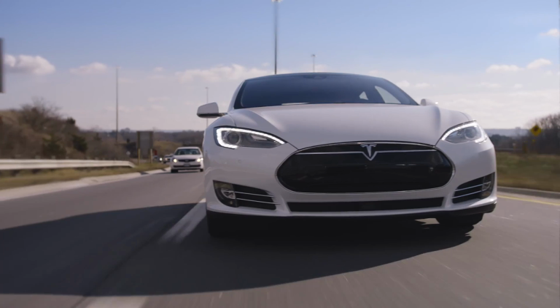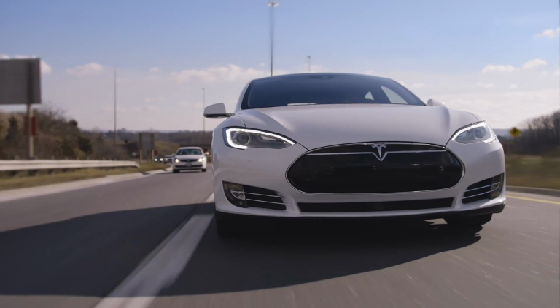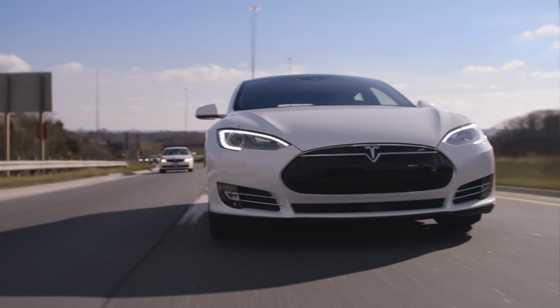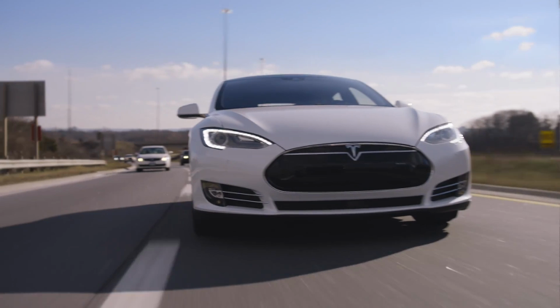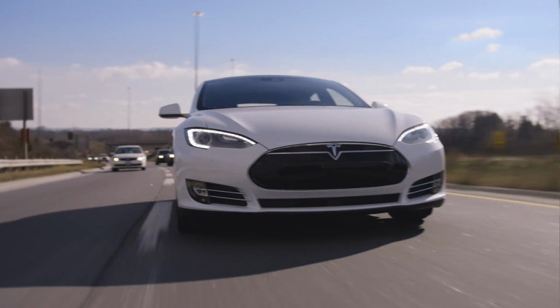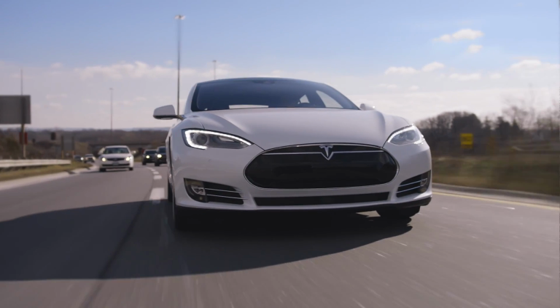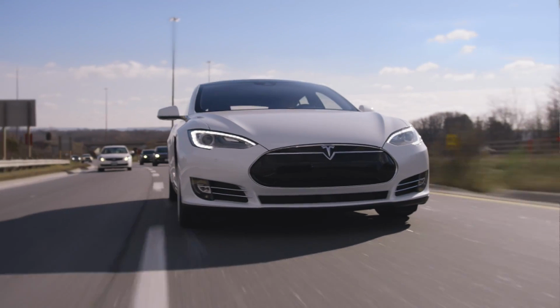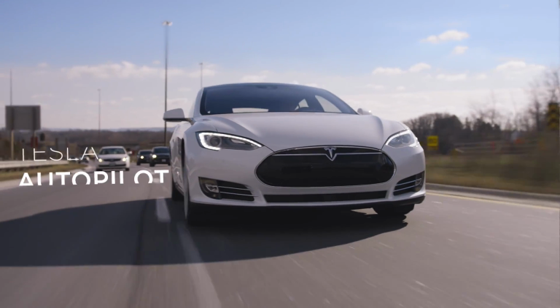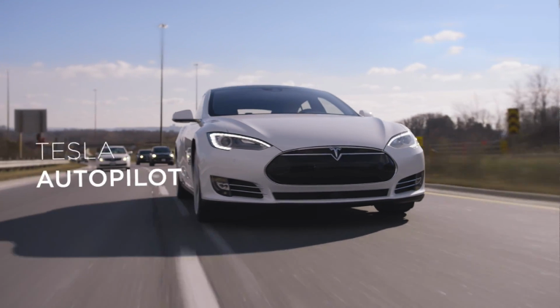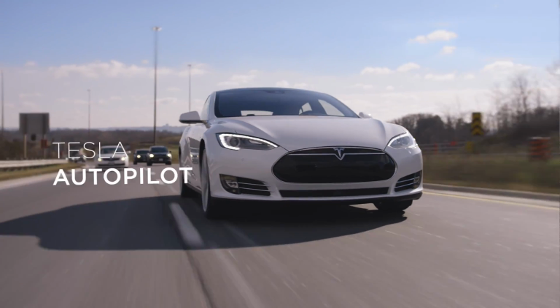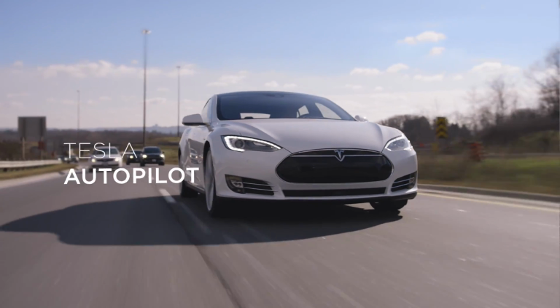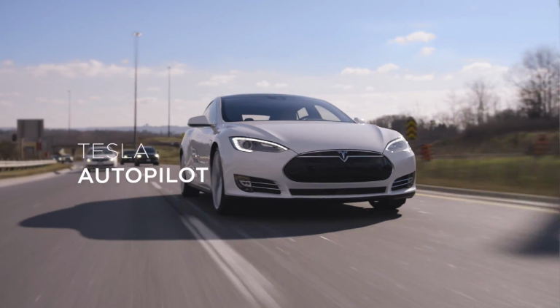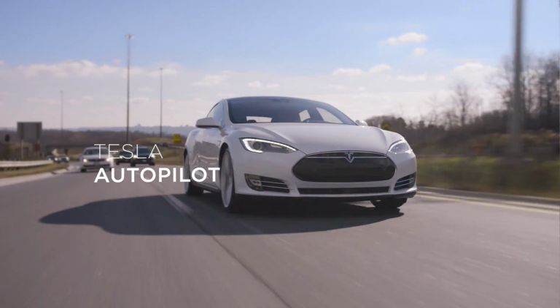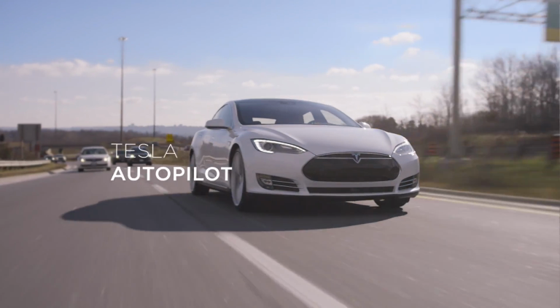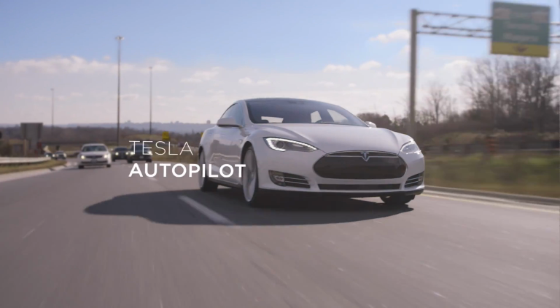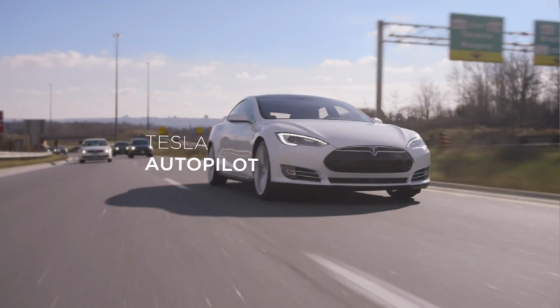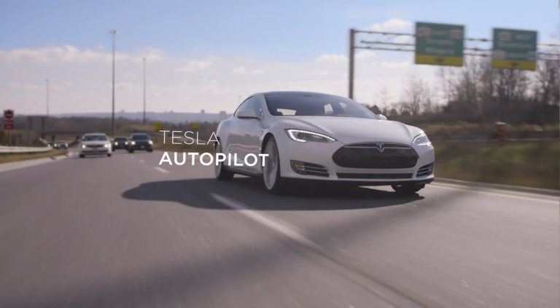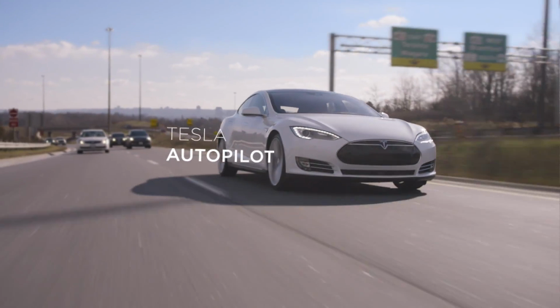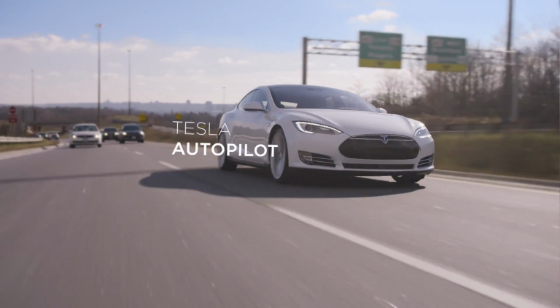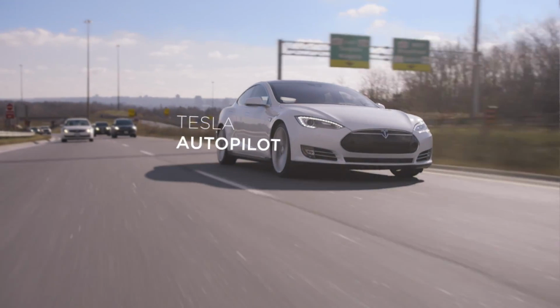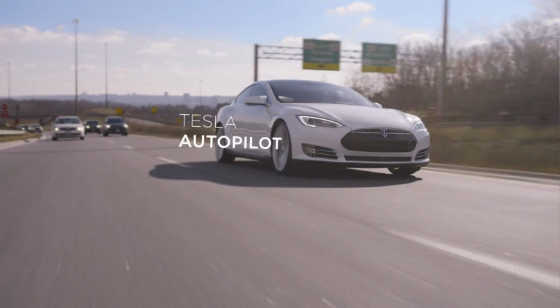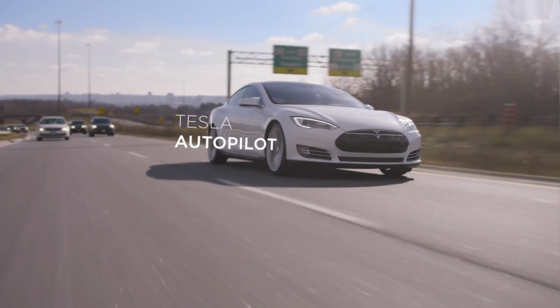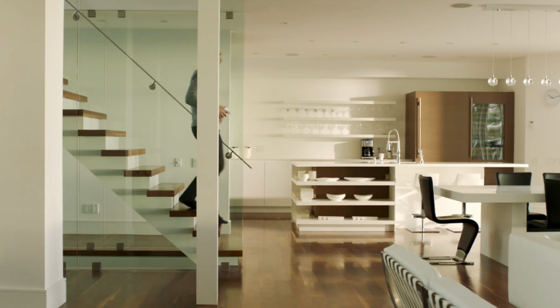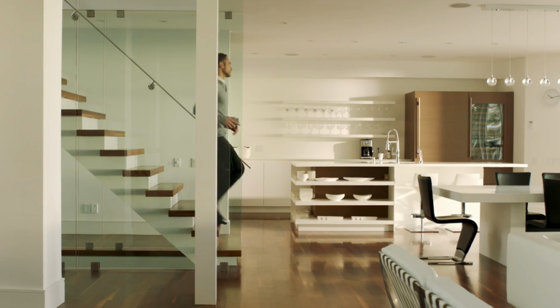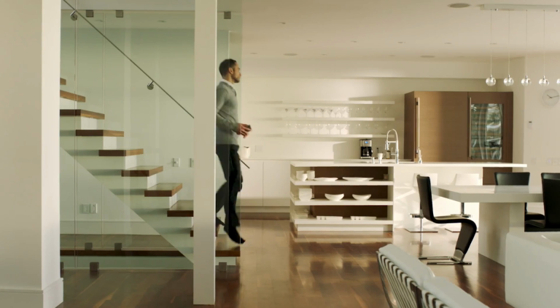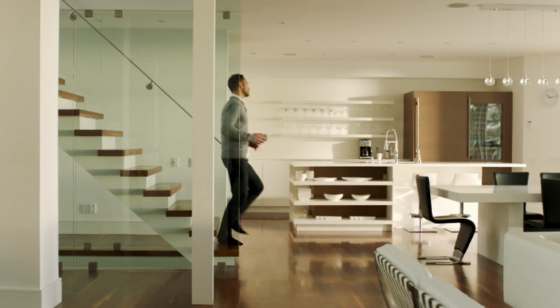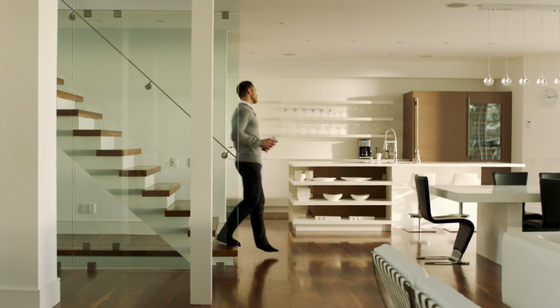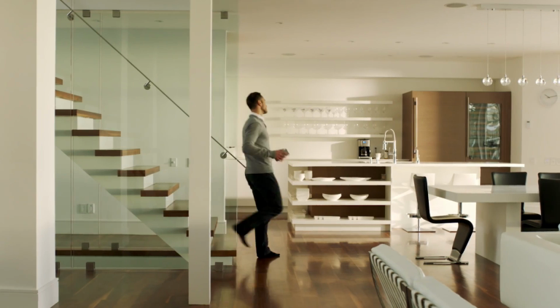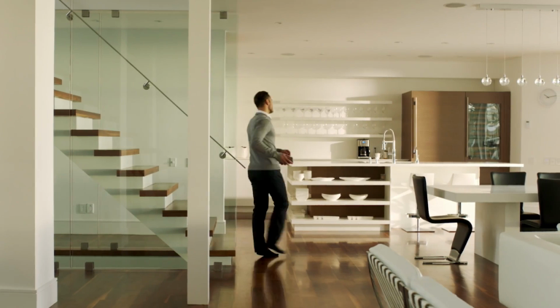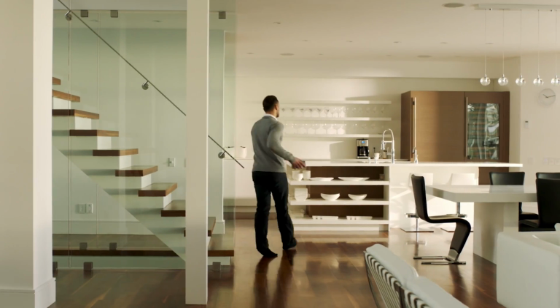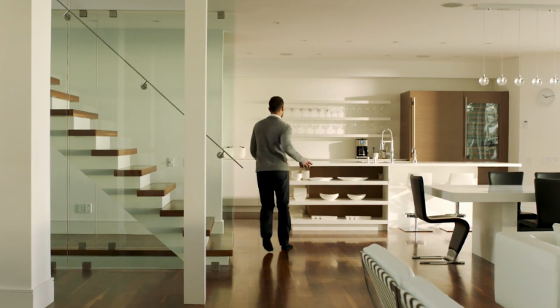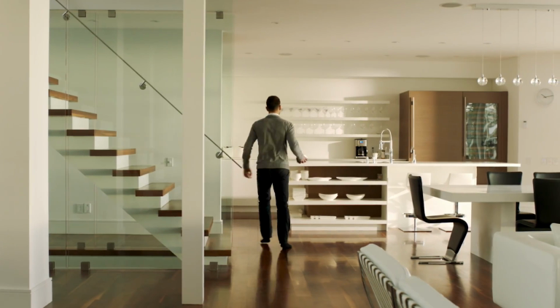Introducing Software Series 7. Start your morning with Summon.